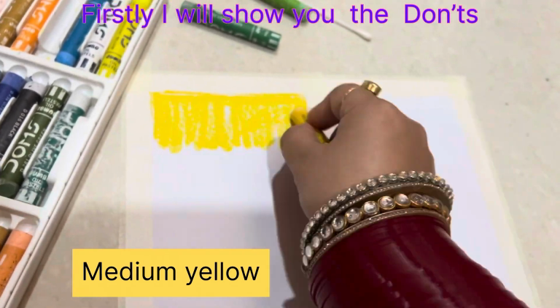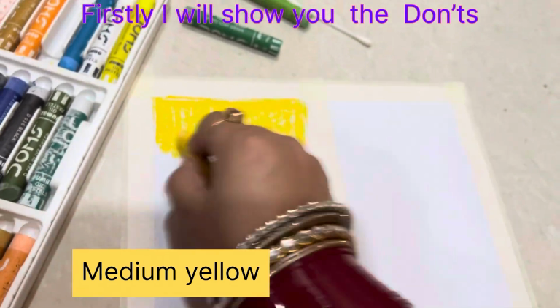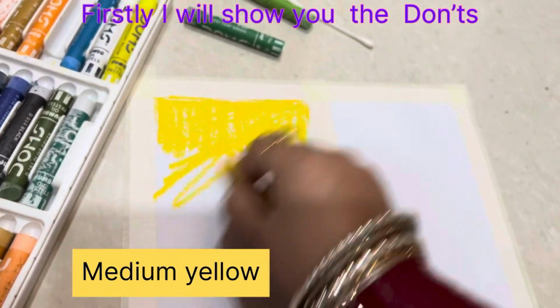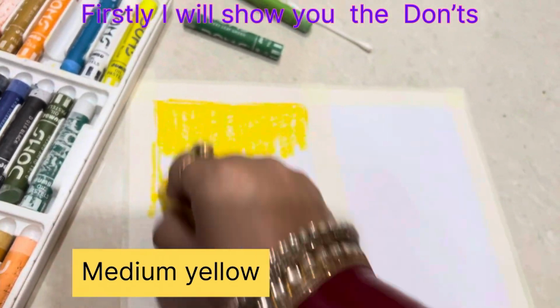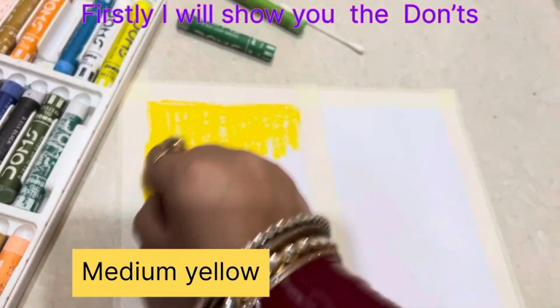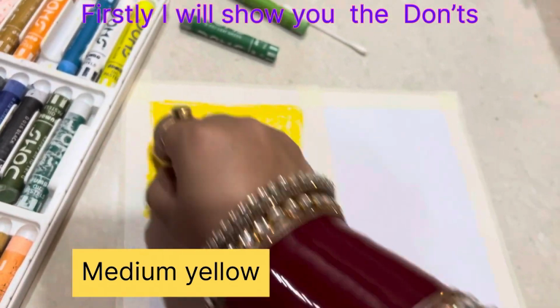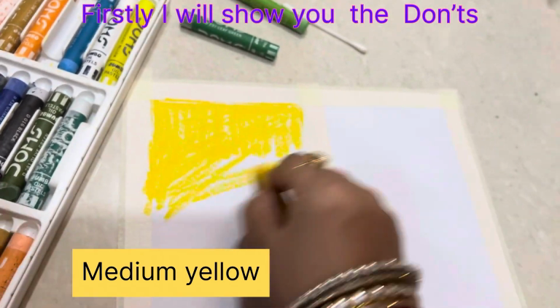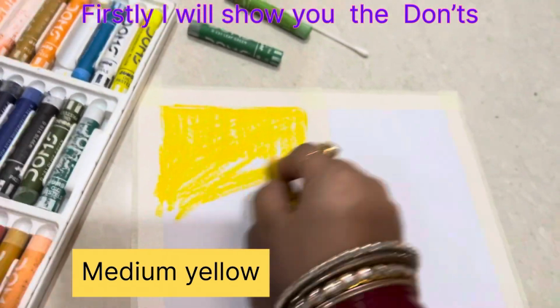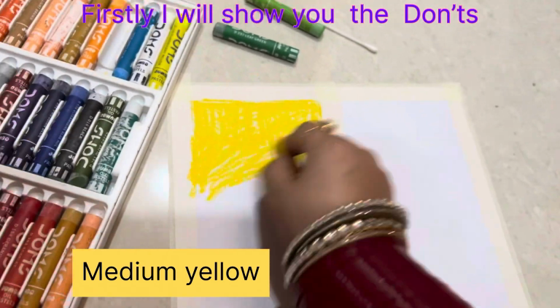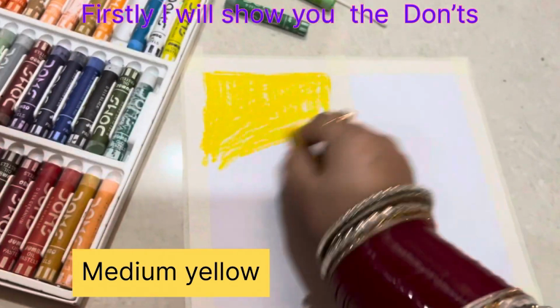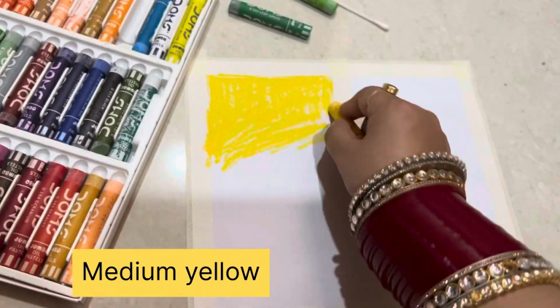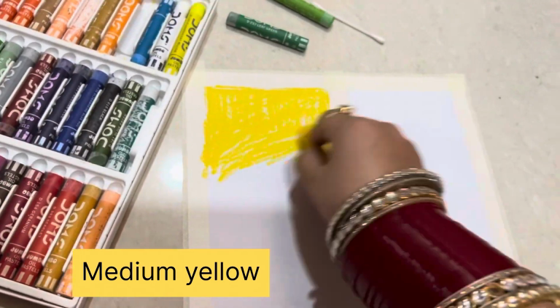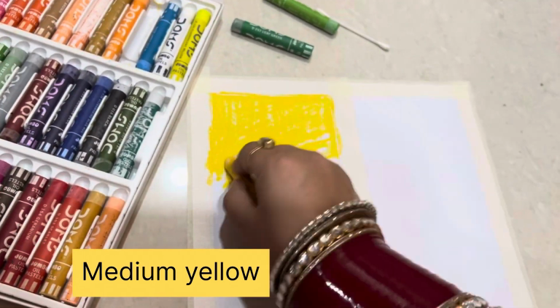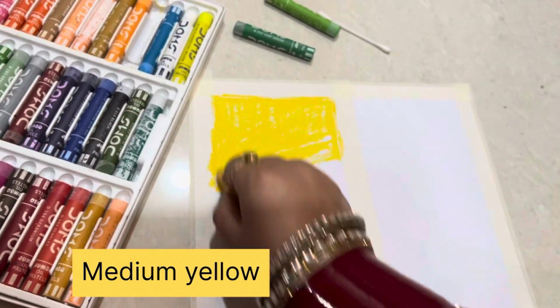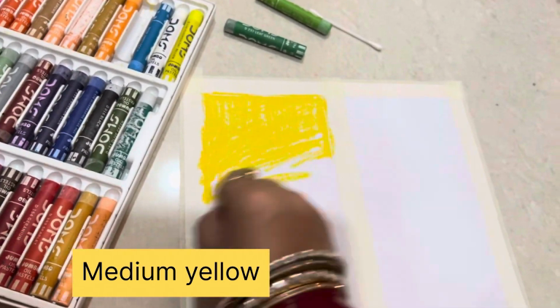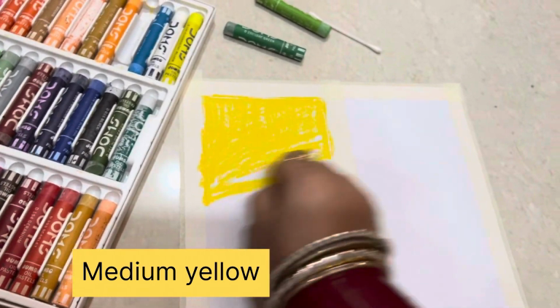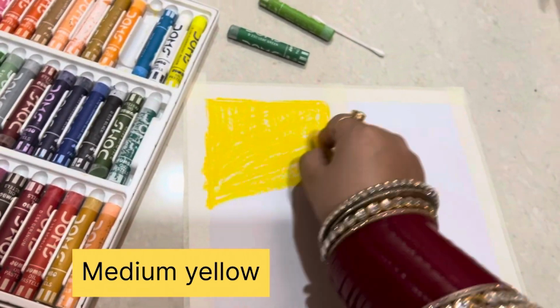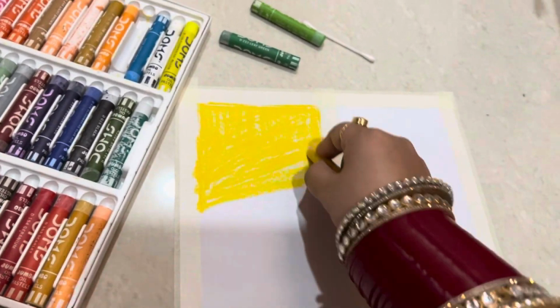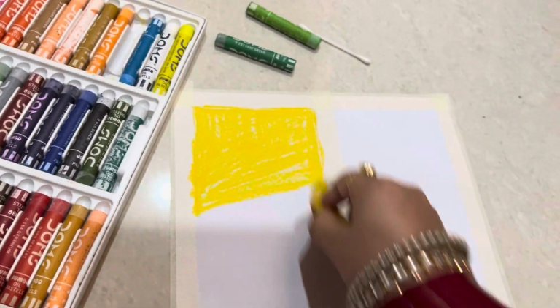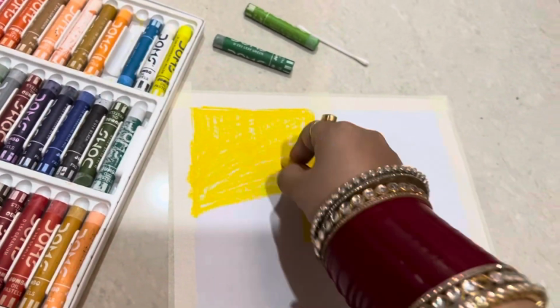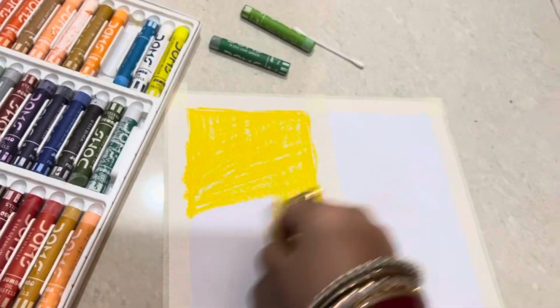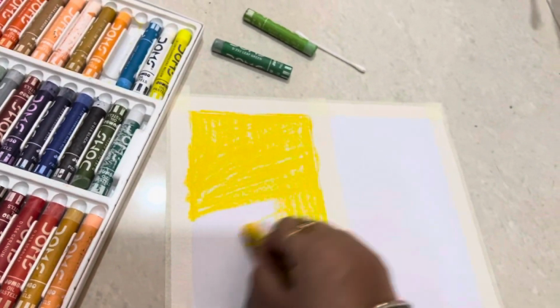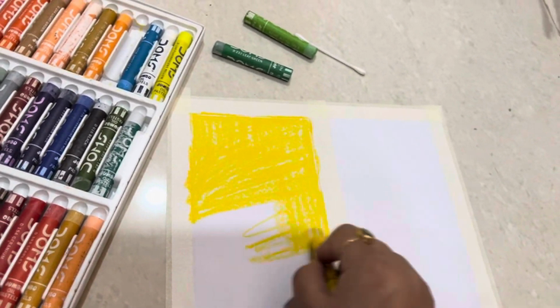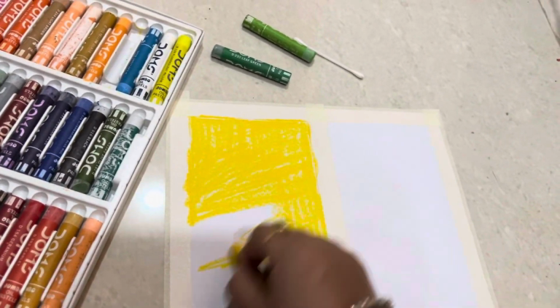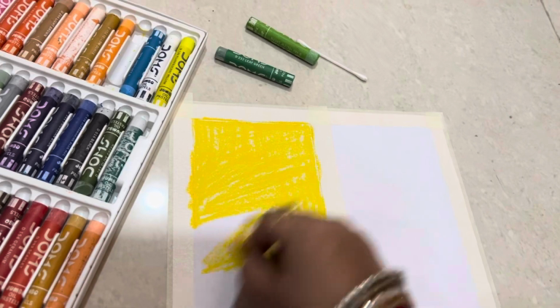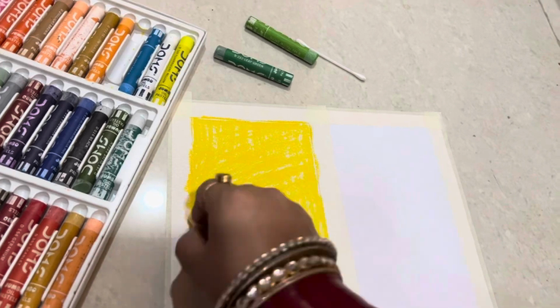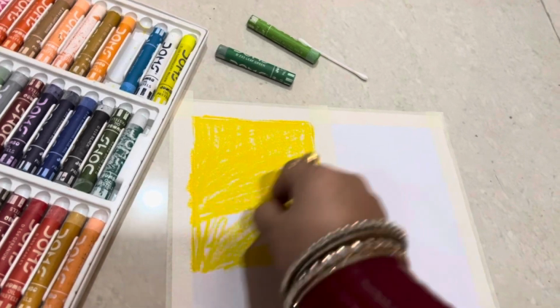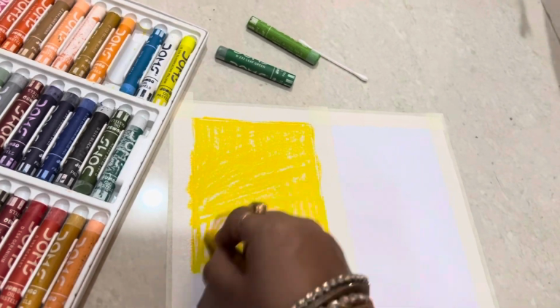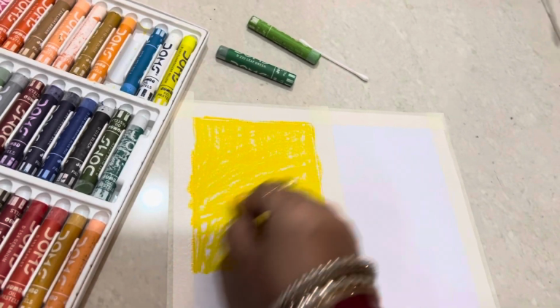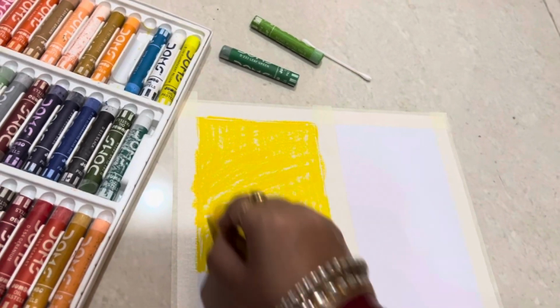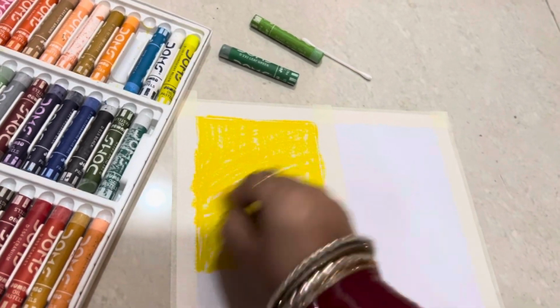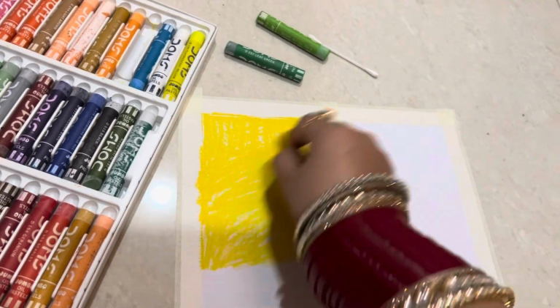First of all, I am using the medium yellow color. After coloring,